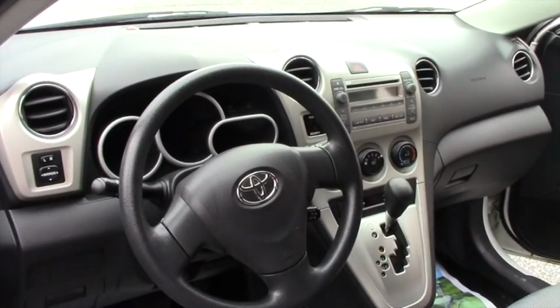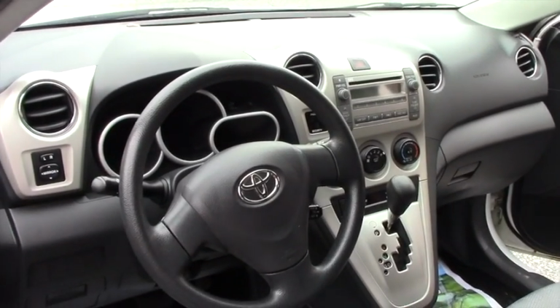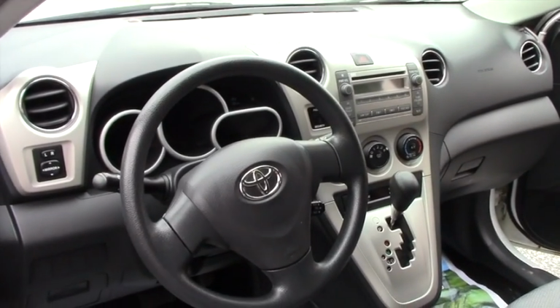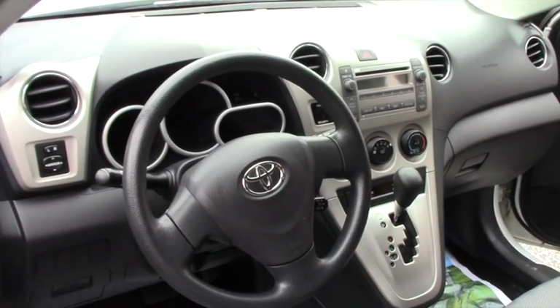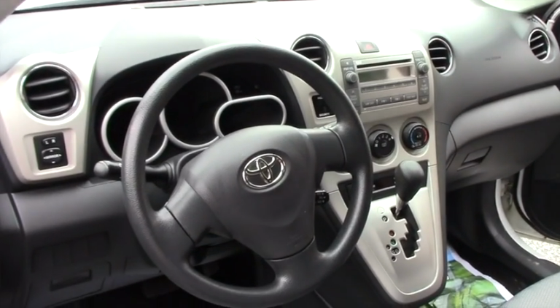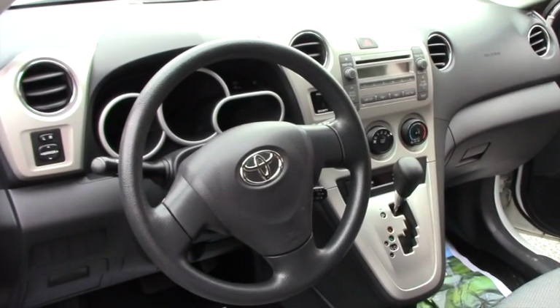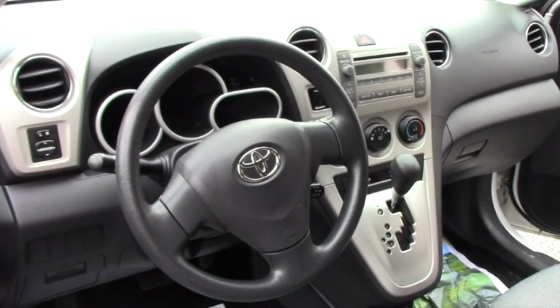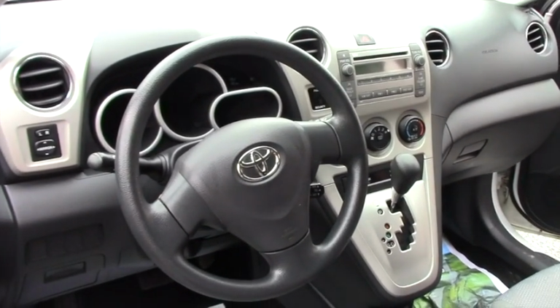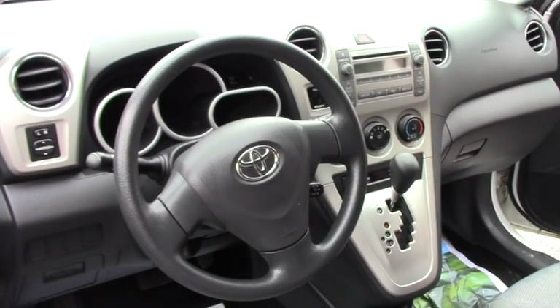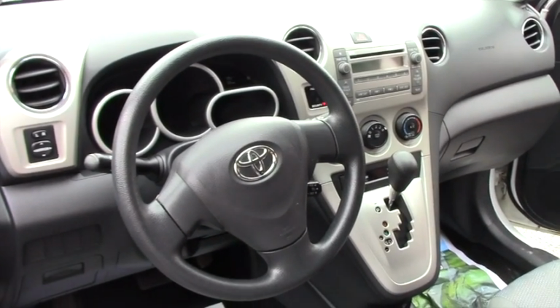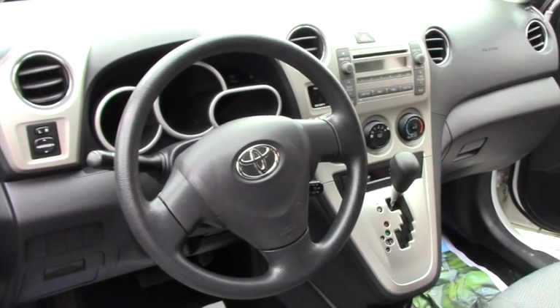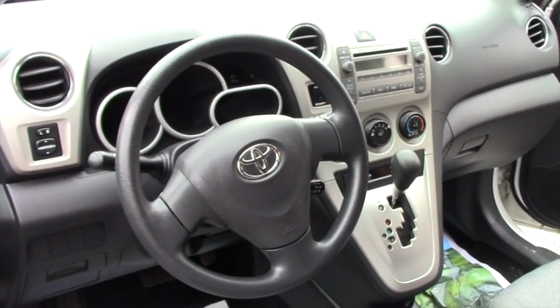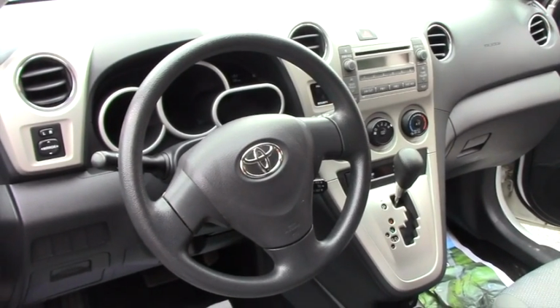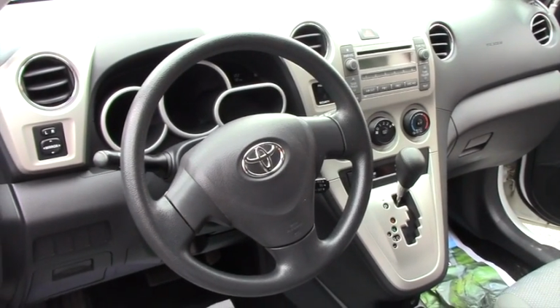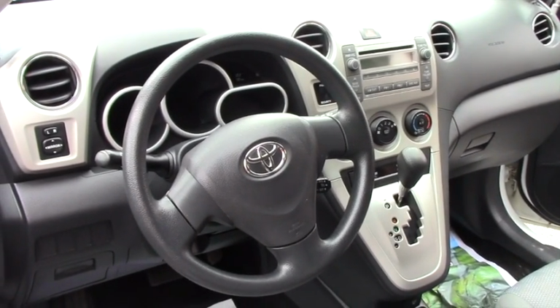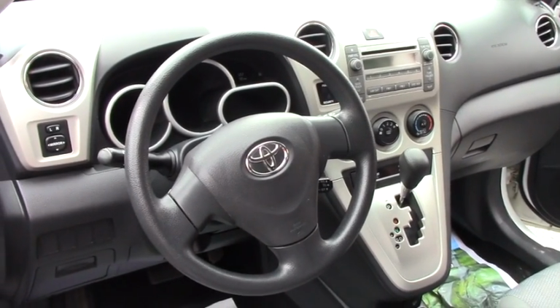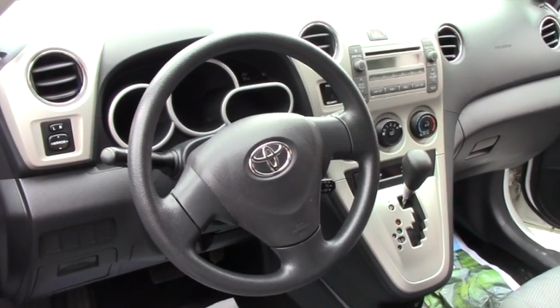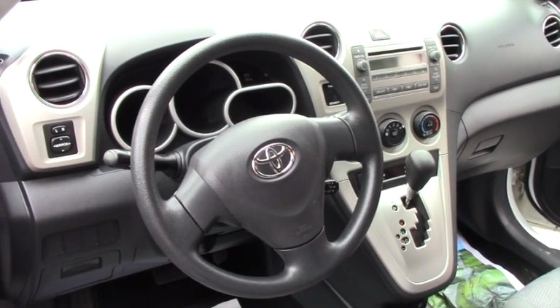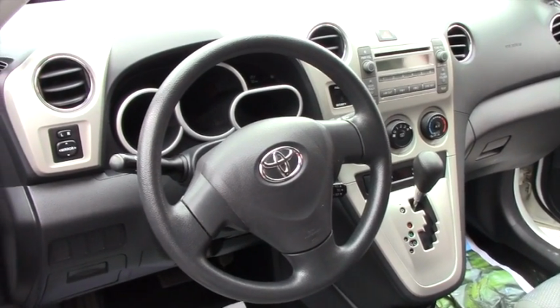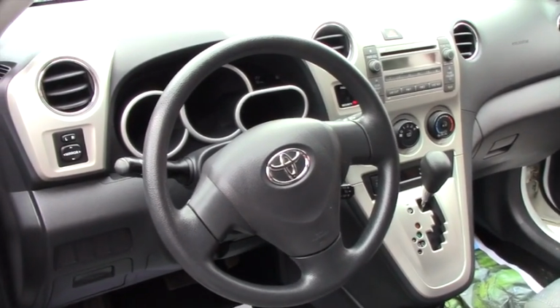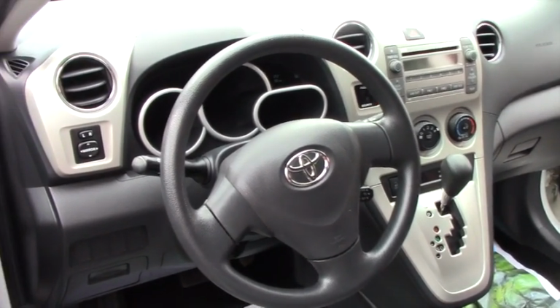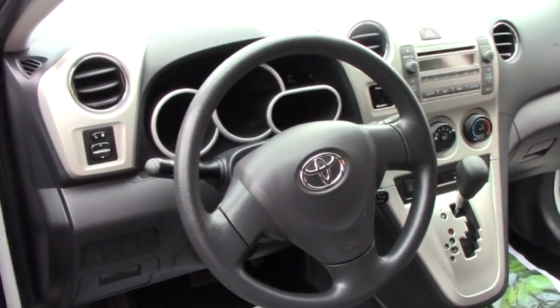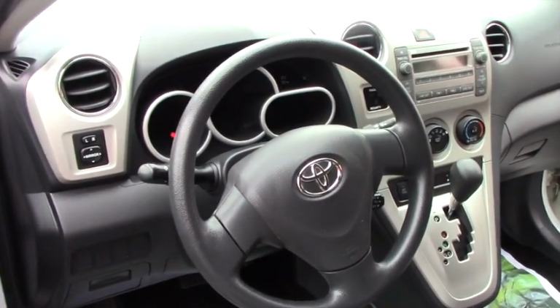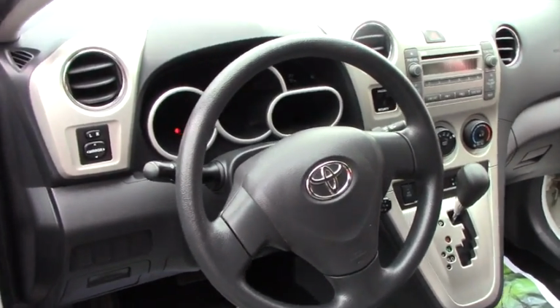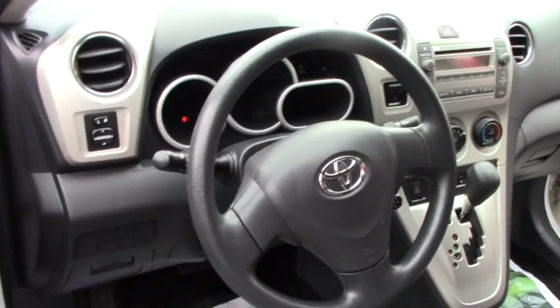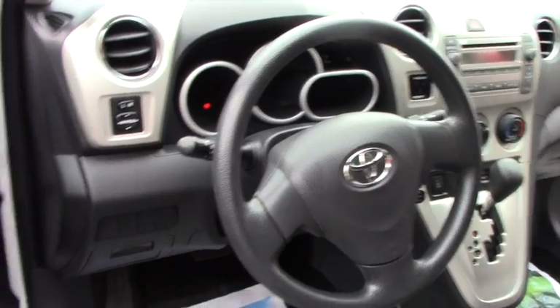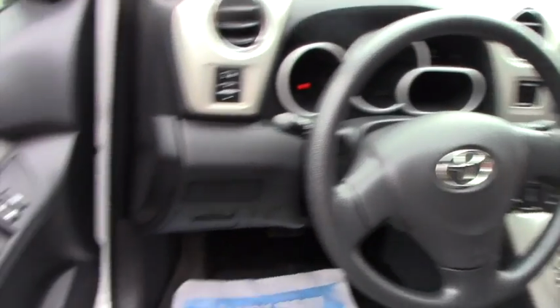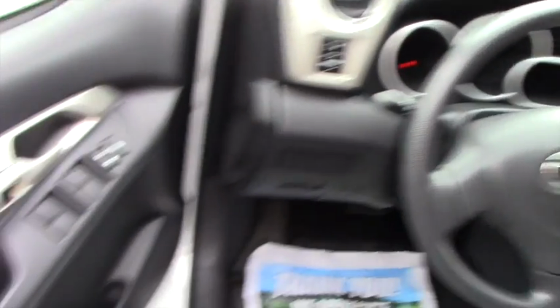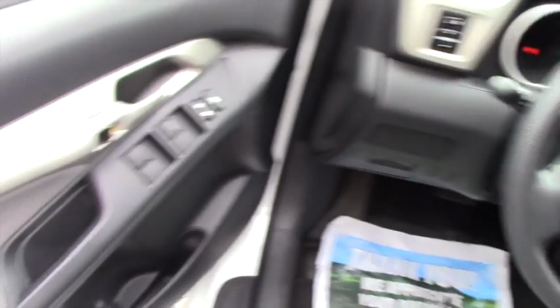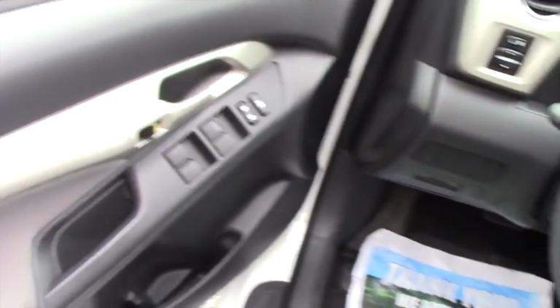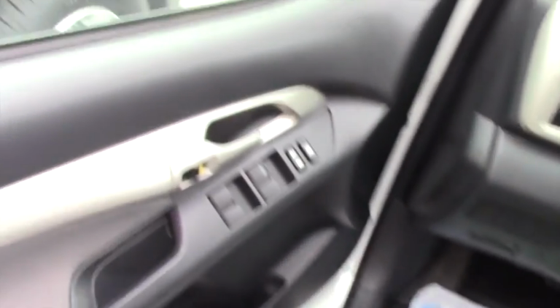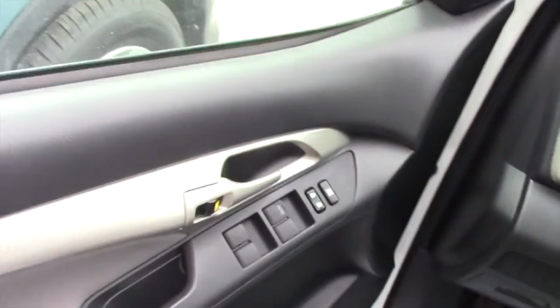You do have cruise control. Of course you've got all the power windows, power door locks, and a single disc CD.